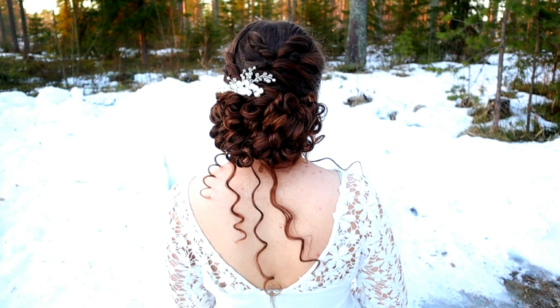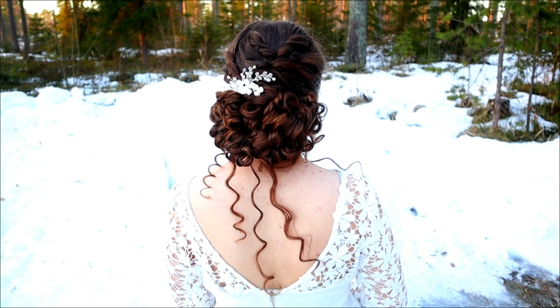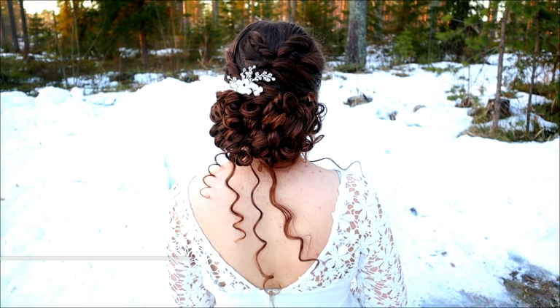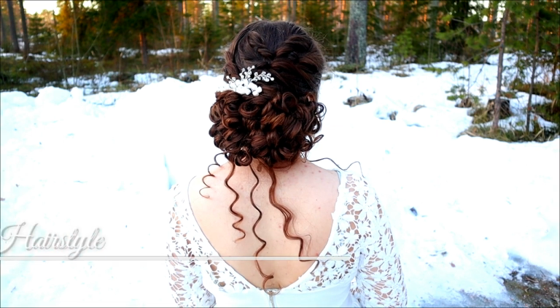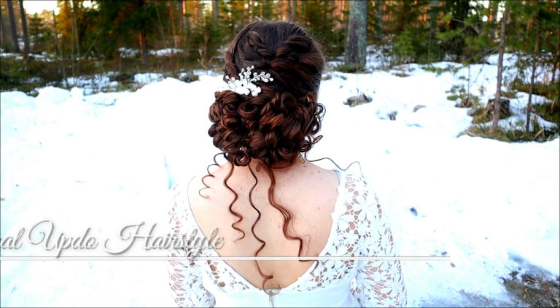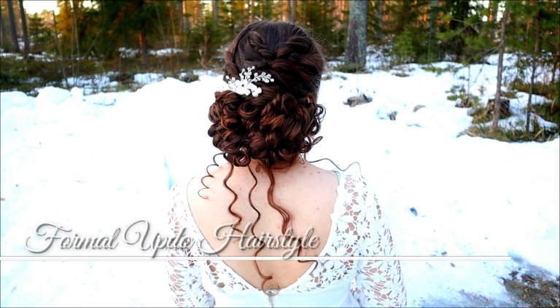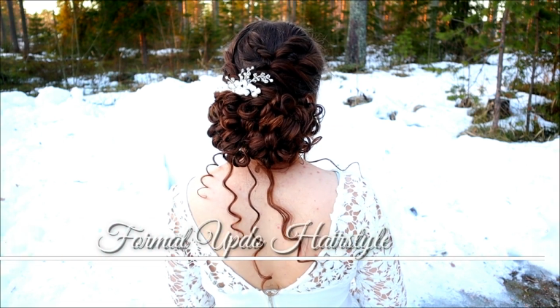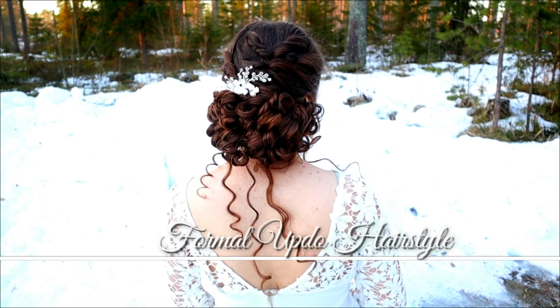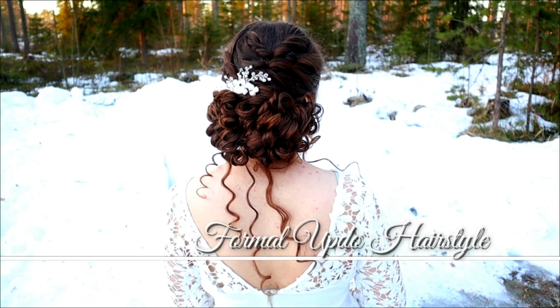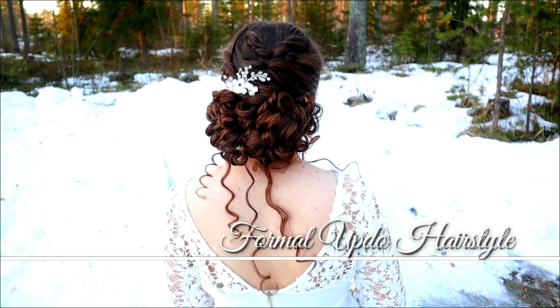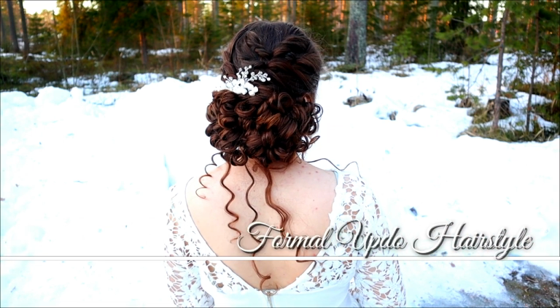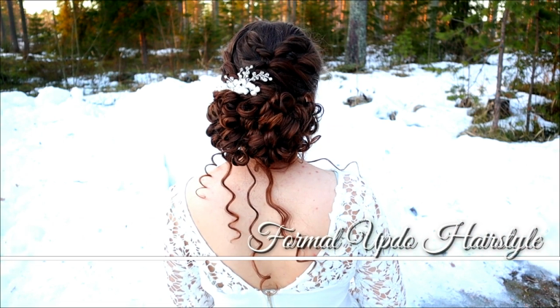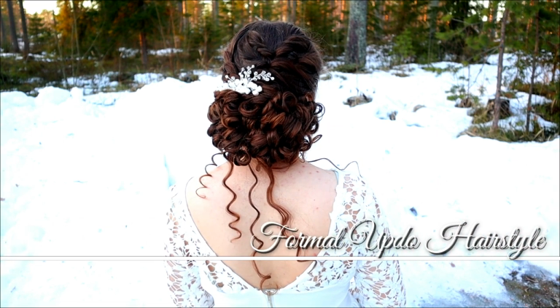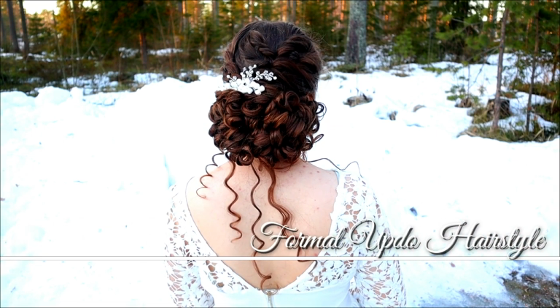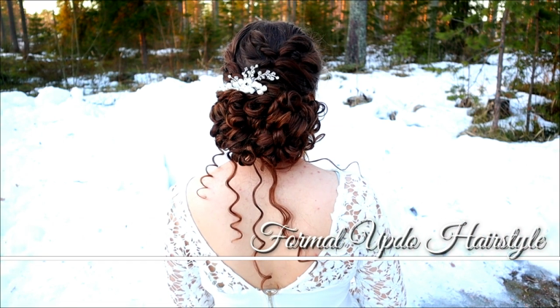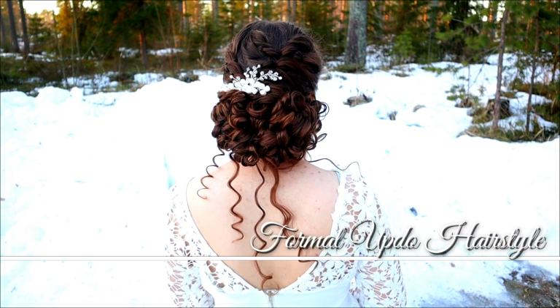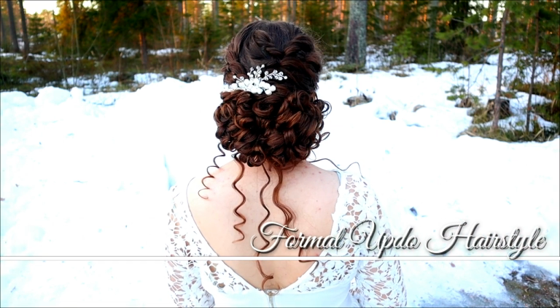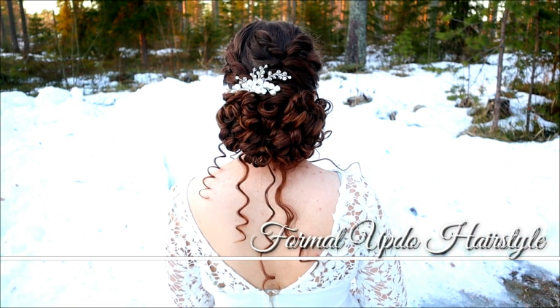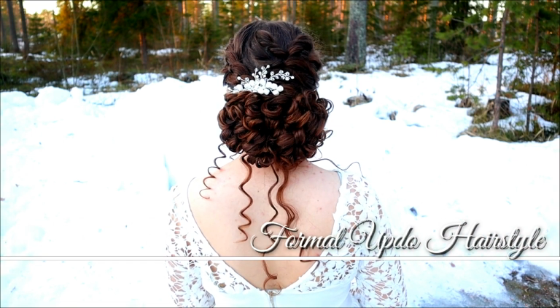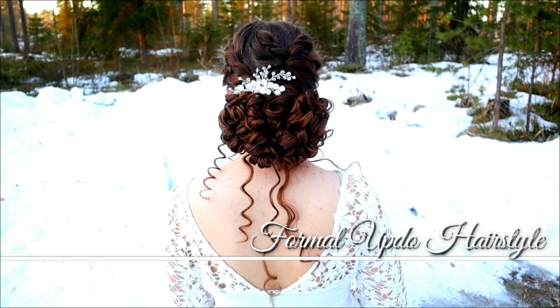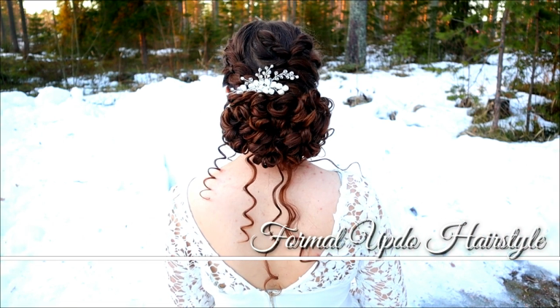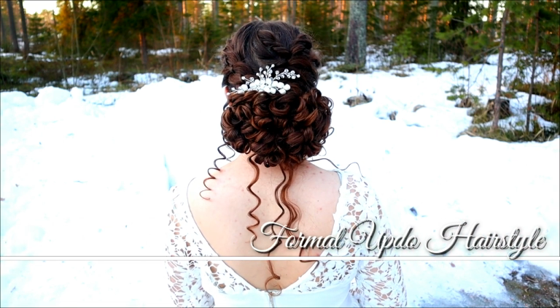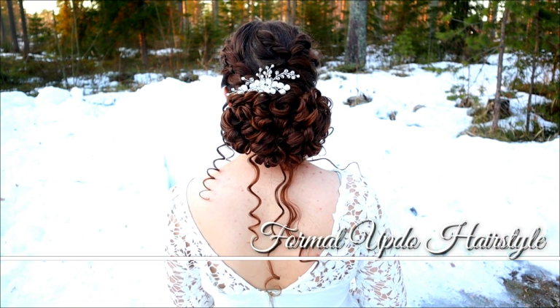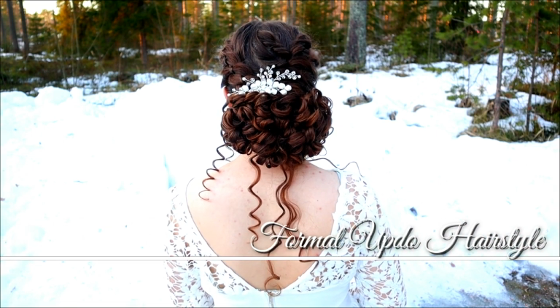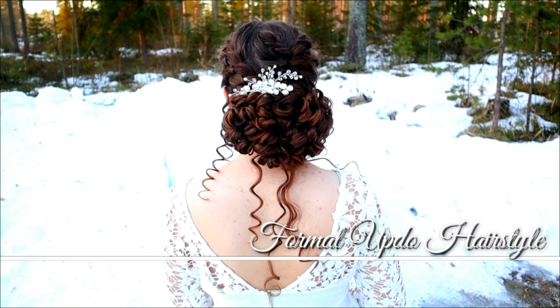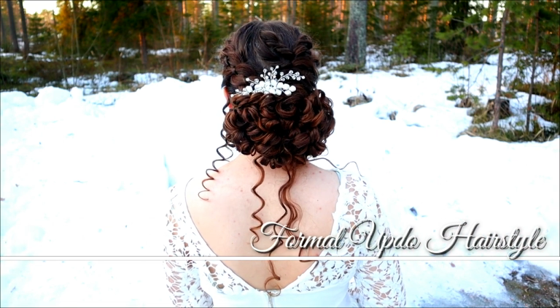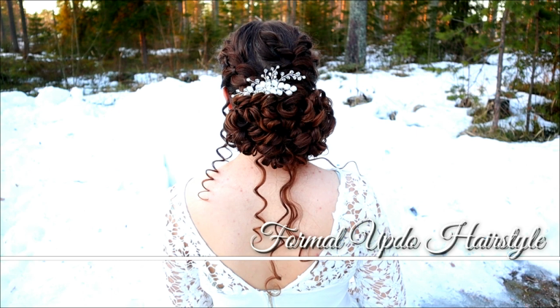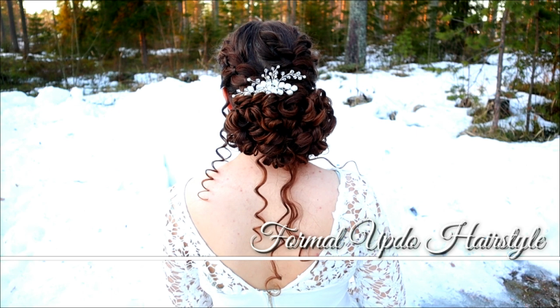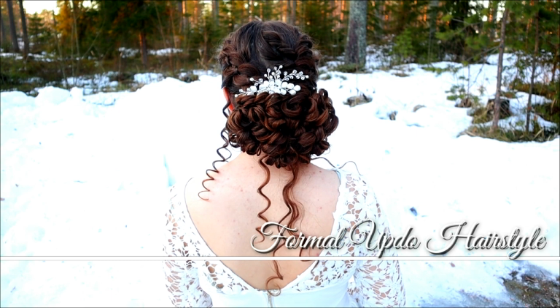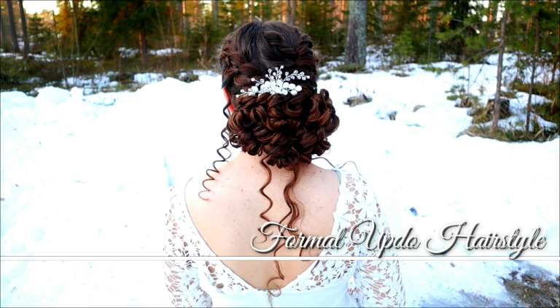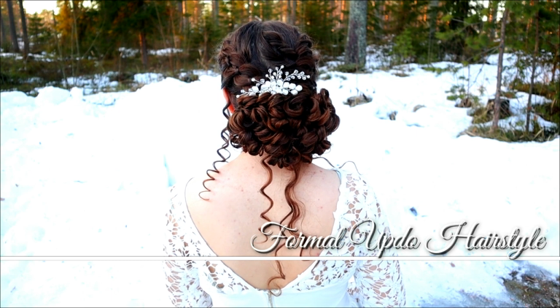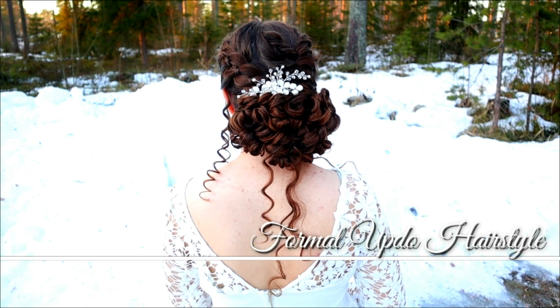Hi everyone! In this video I will show you how to create this formal abdo hairstyle.